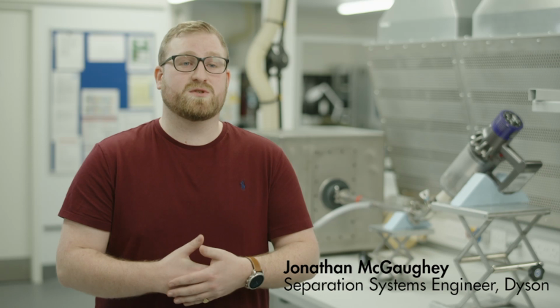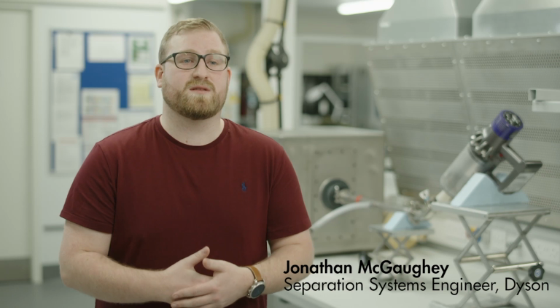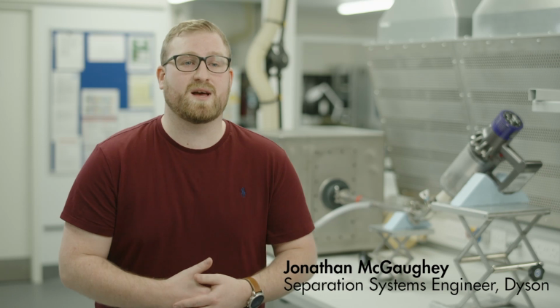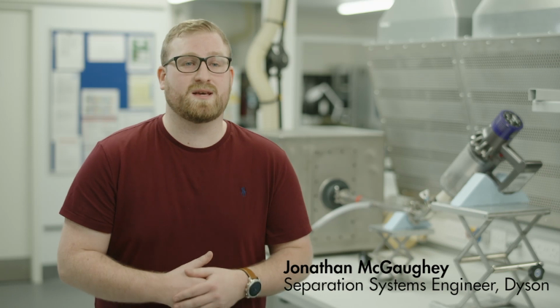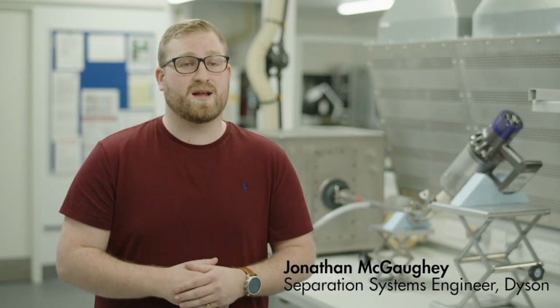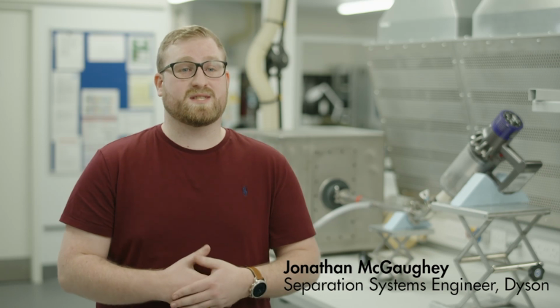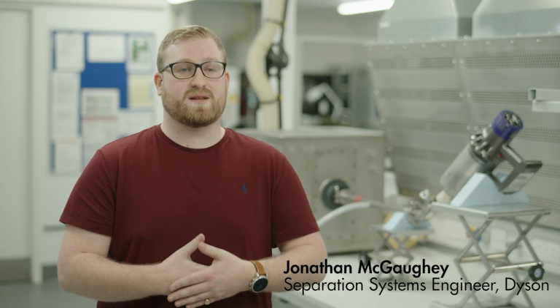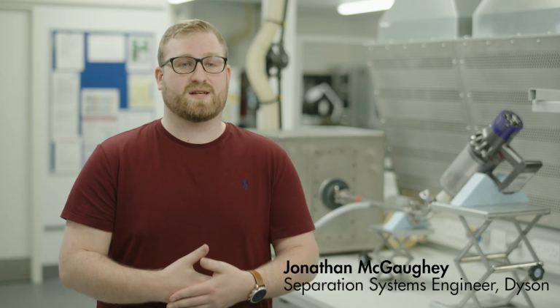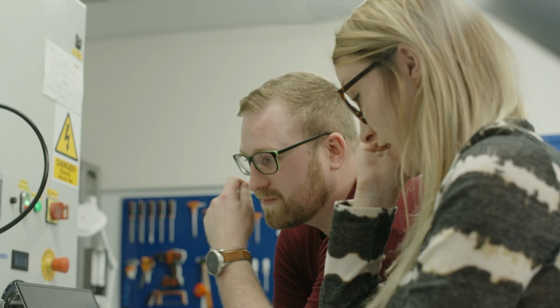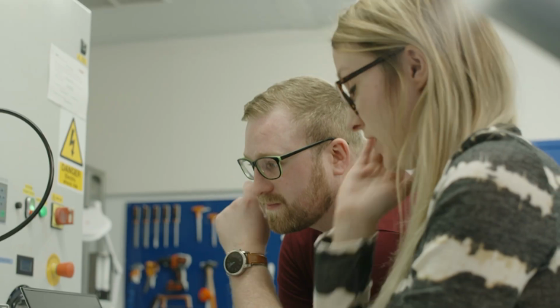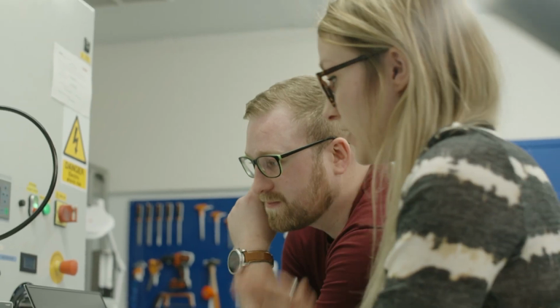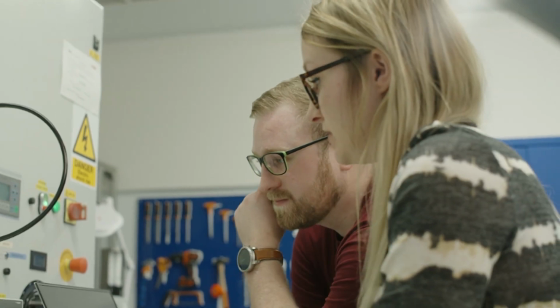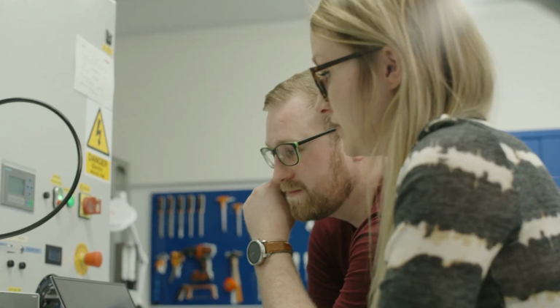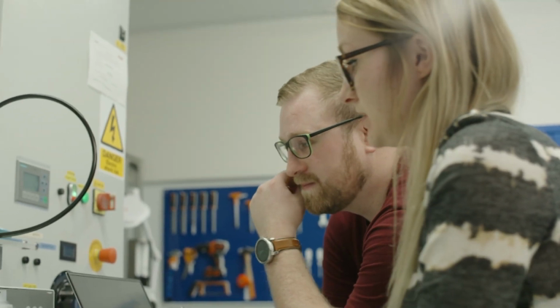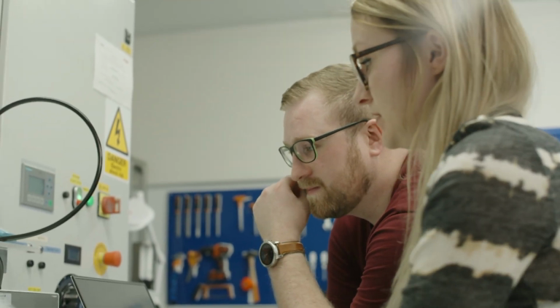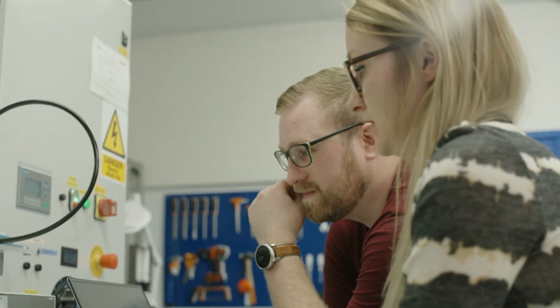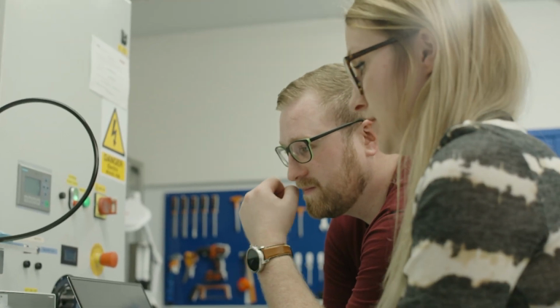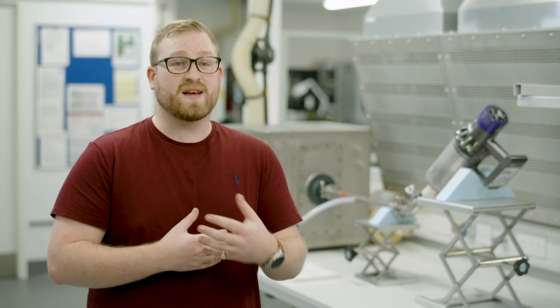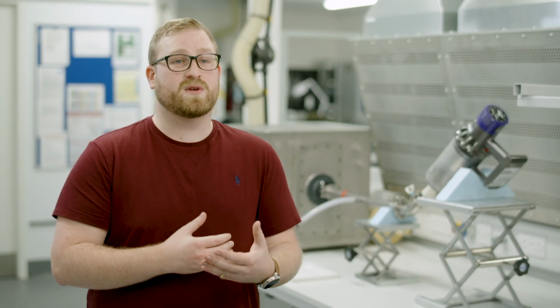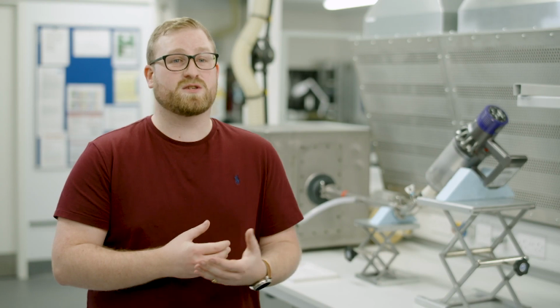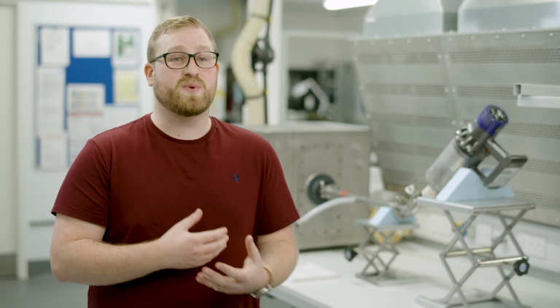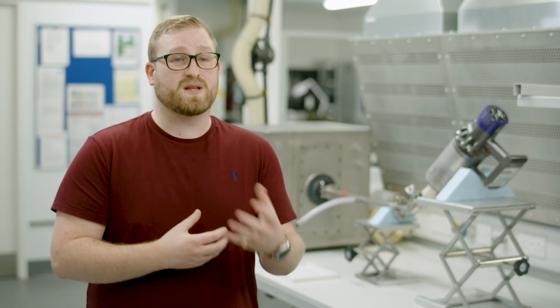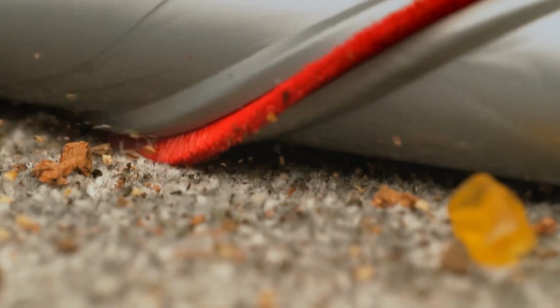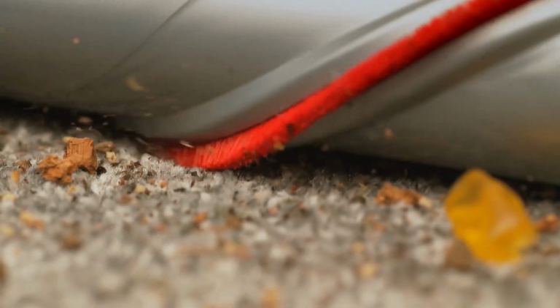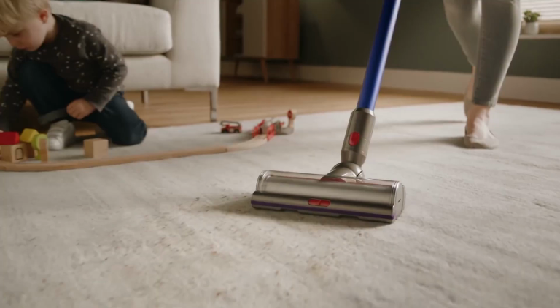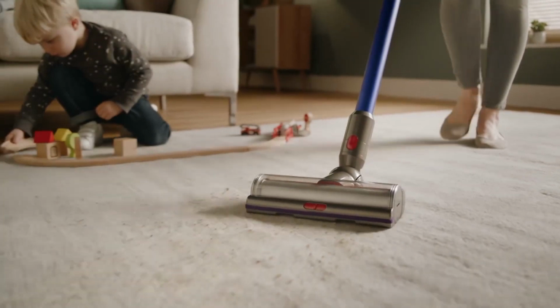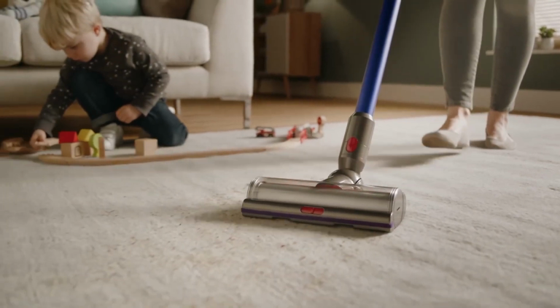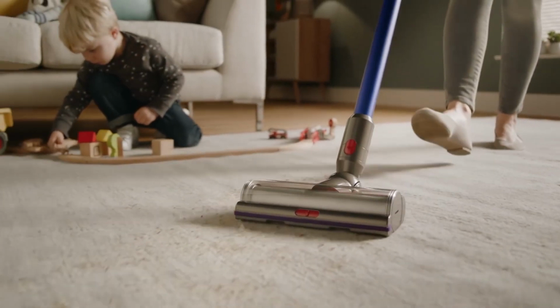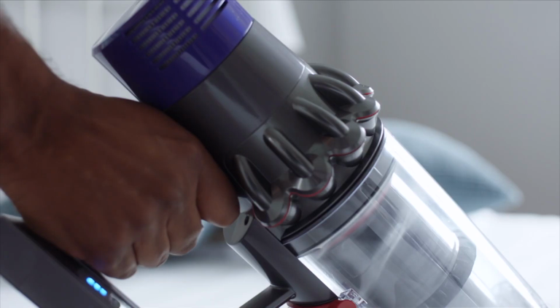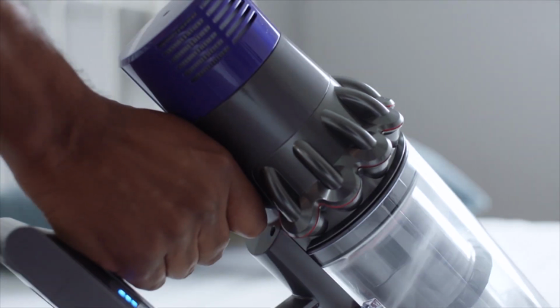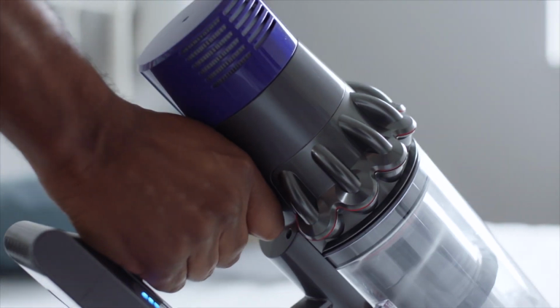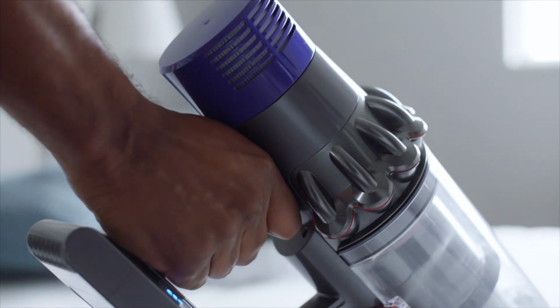I'm Jonathan McGacky and I'm a technical expert in separation systems. A vacuum cleaner should pick the dust up, keep it inside, and expel clean air.